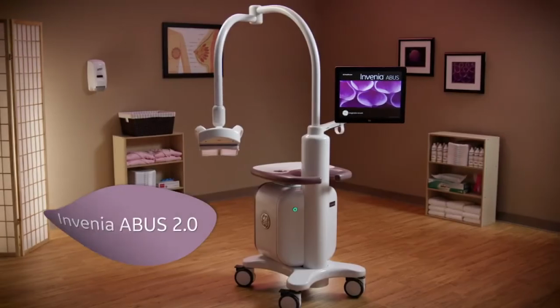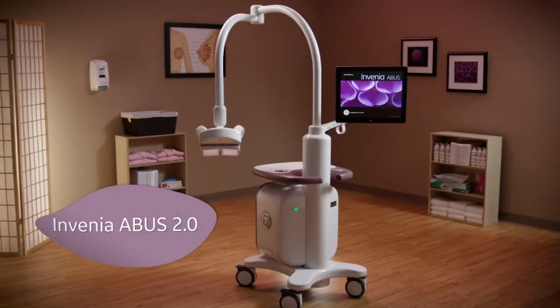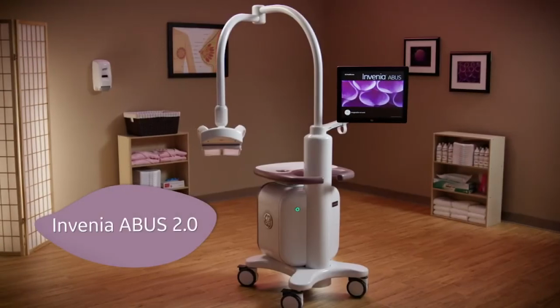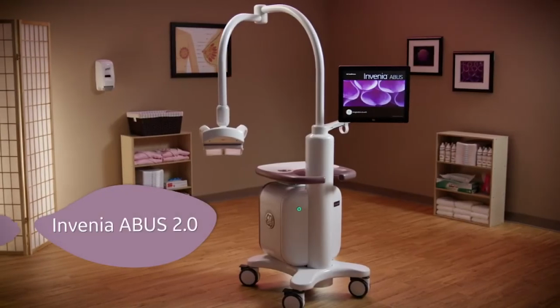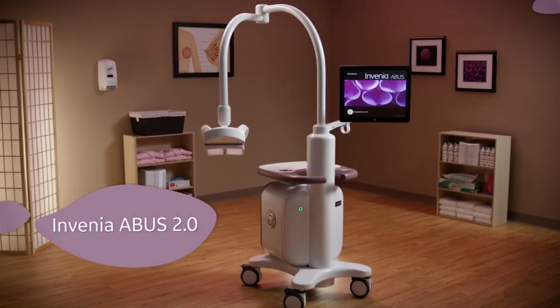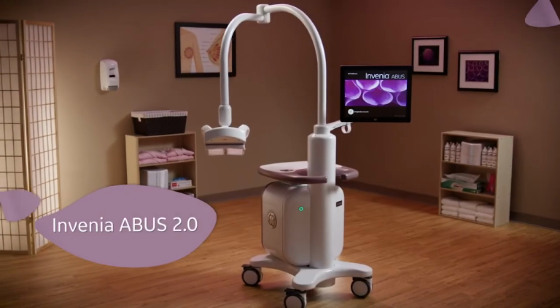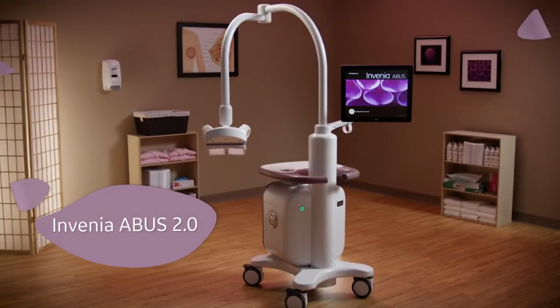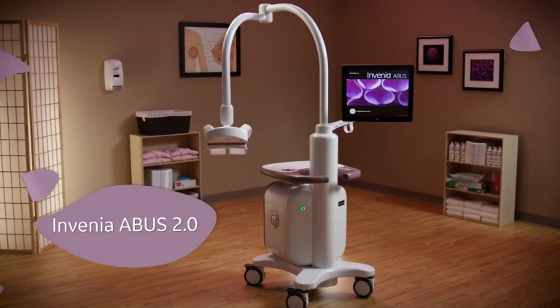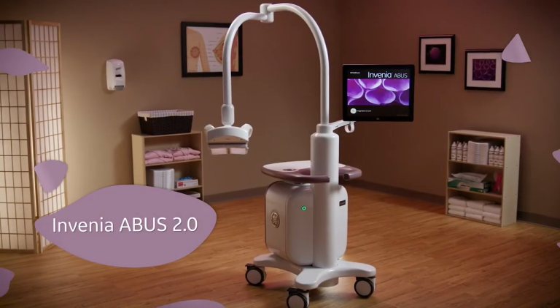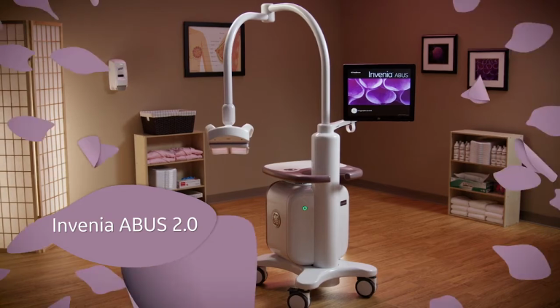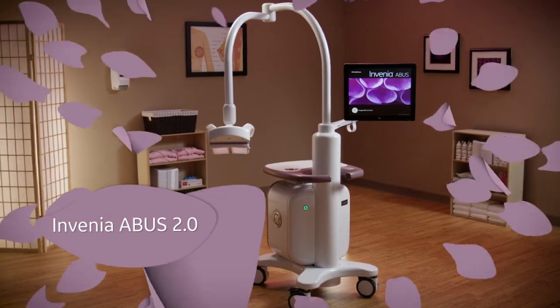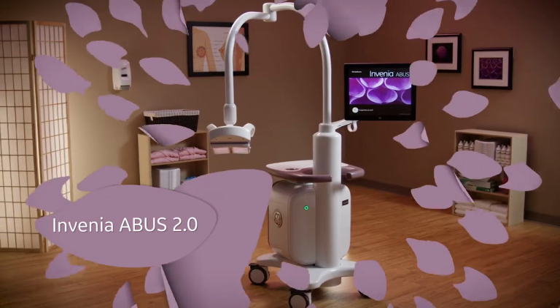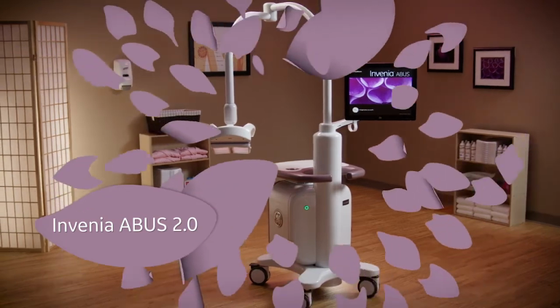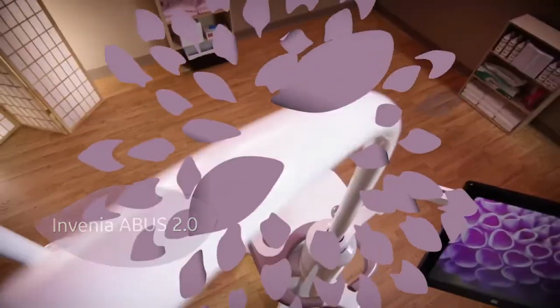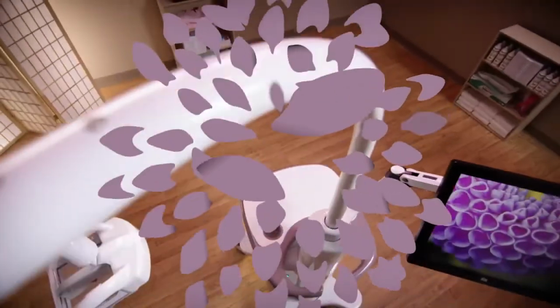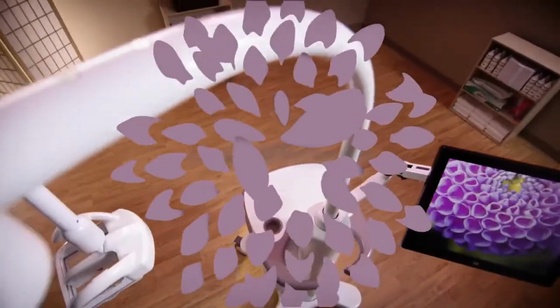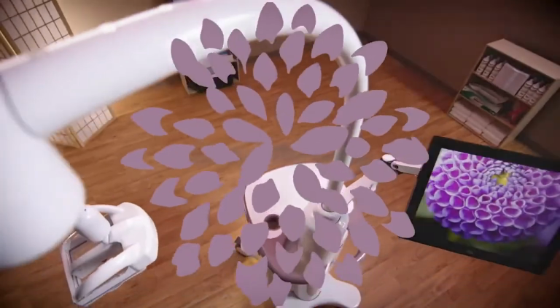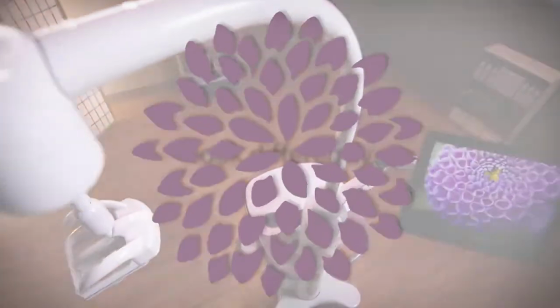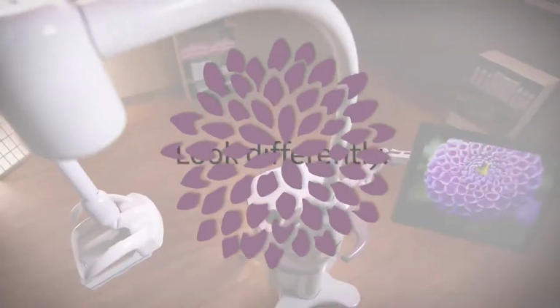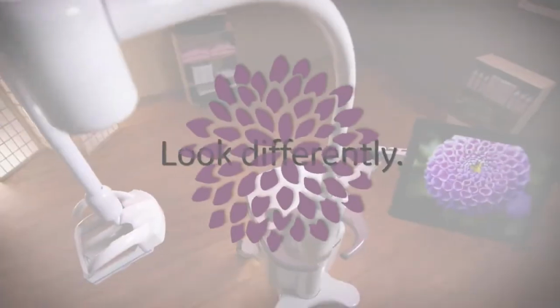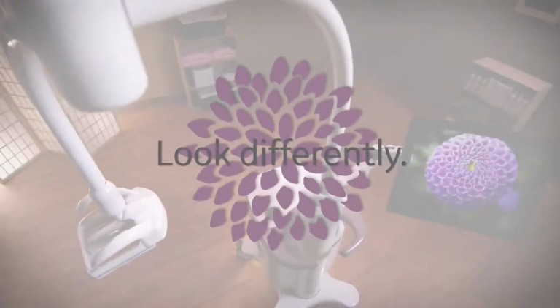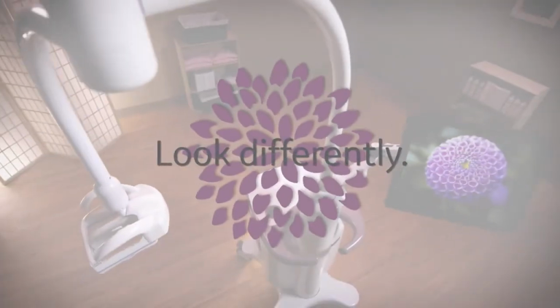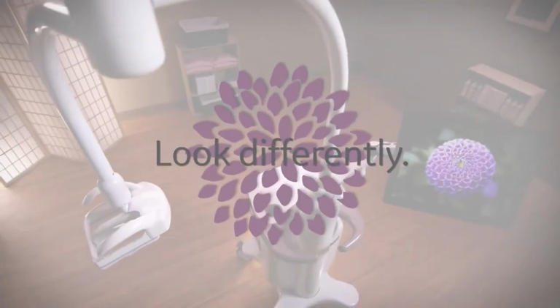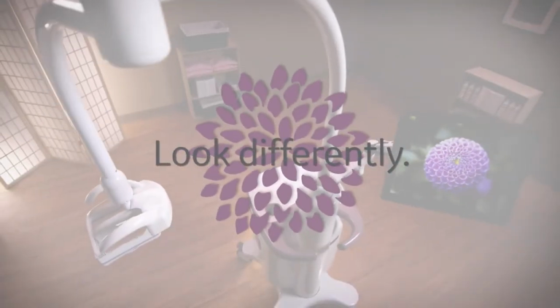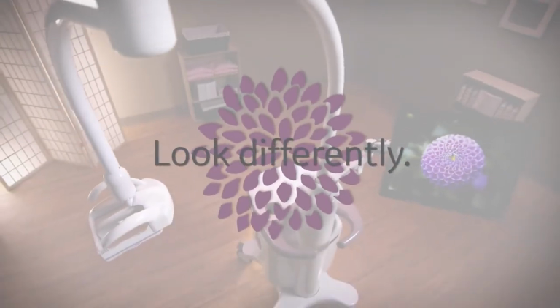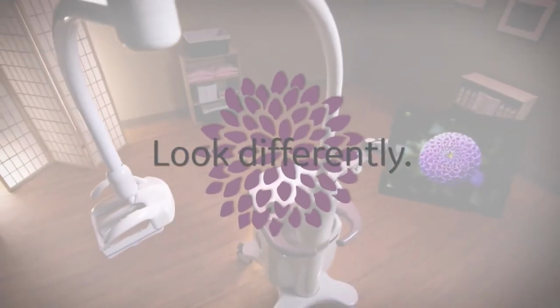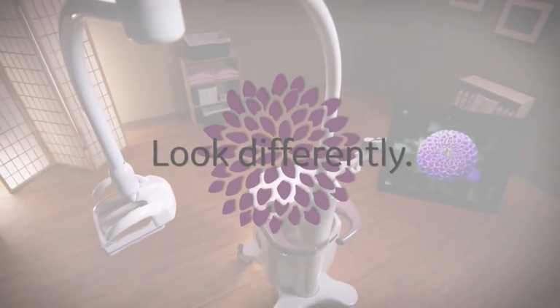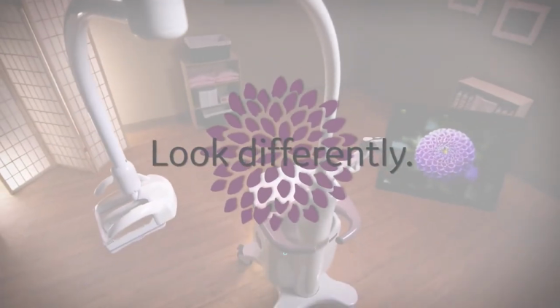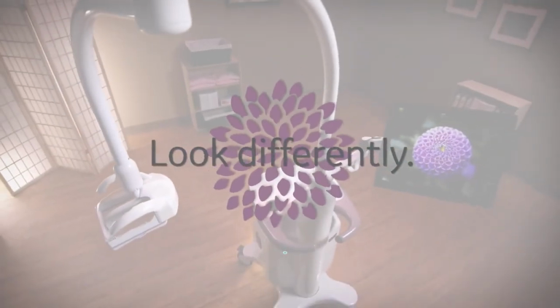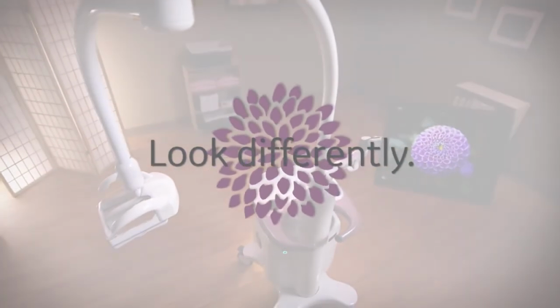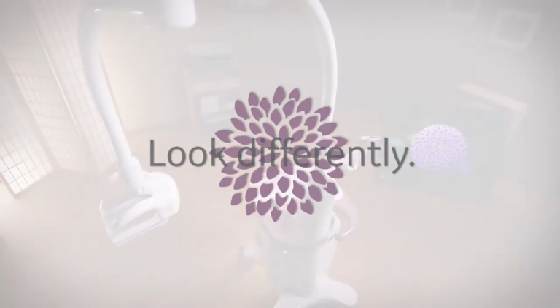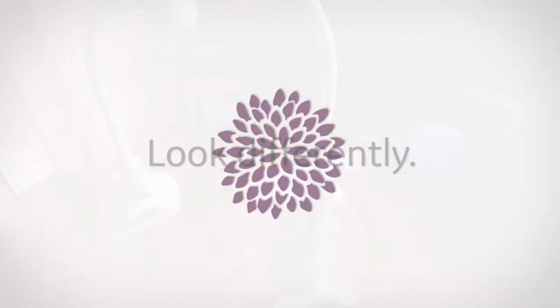Invenia ABUS 2.0 — helping physicians and patients look differently at dense breast tissue.